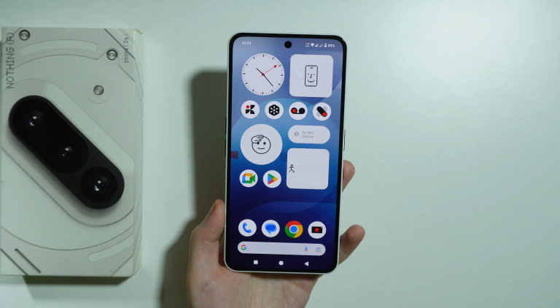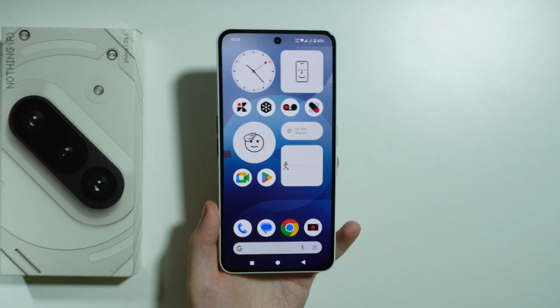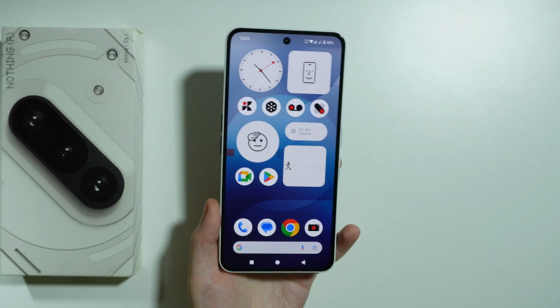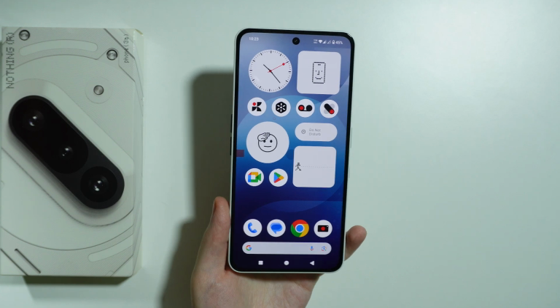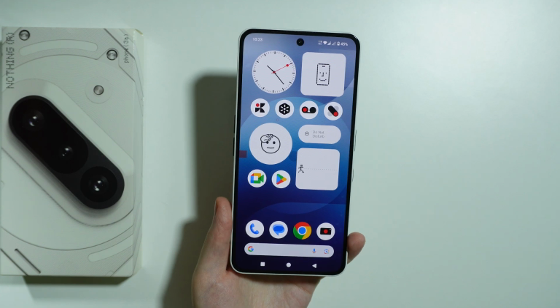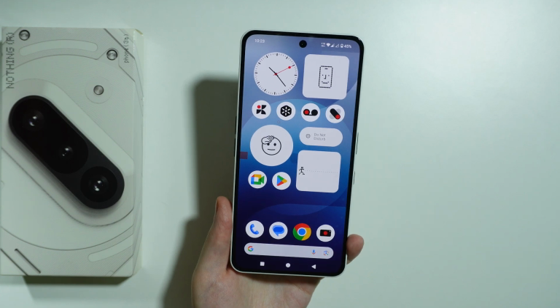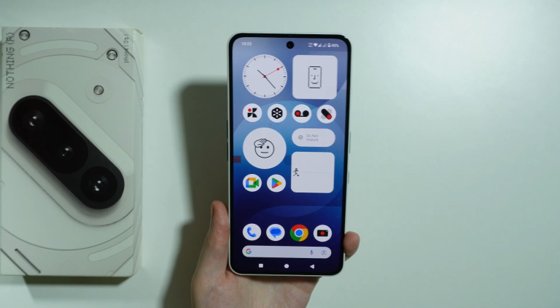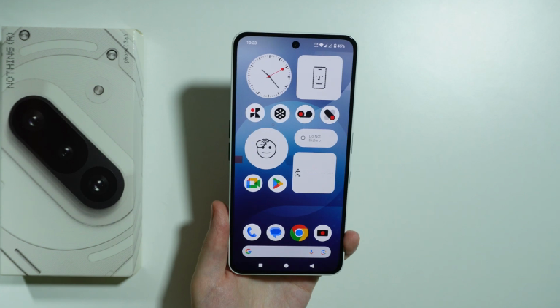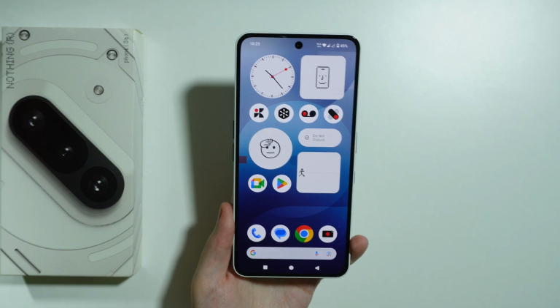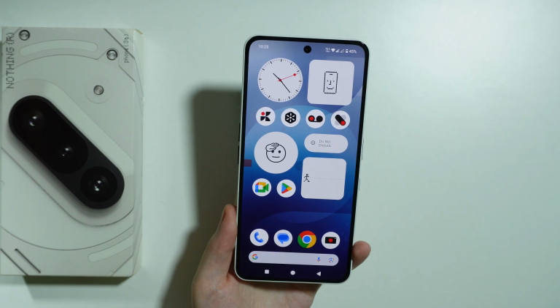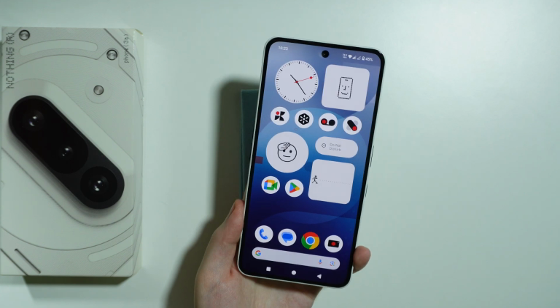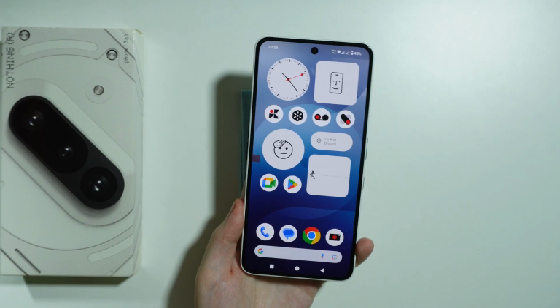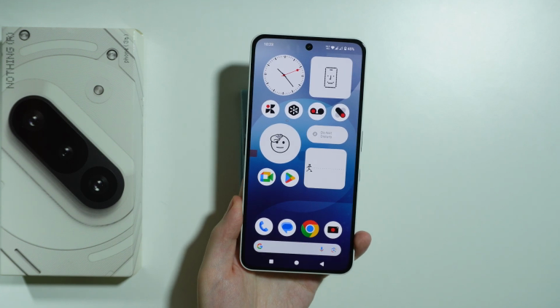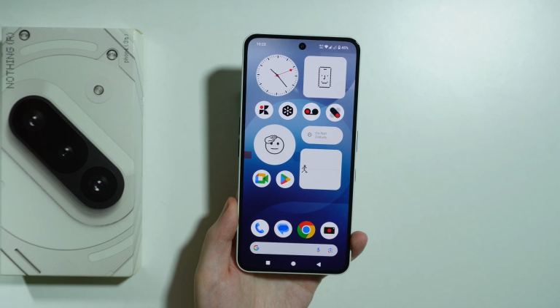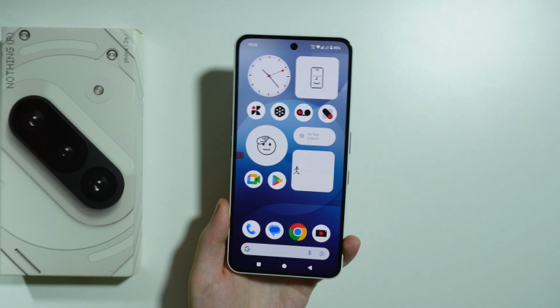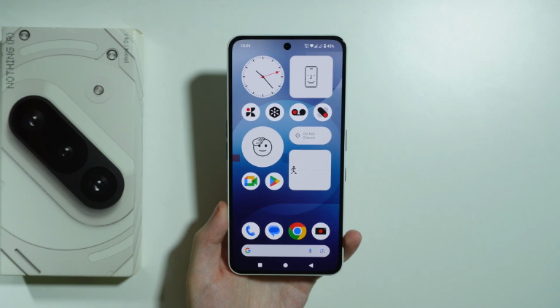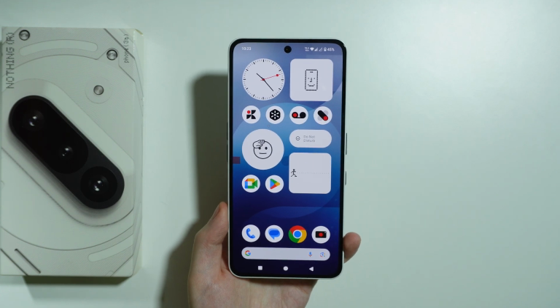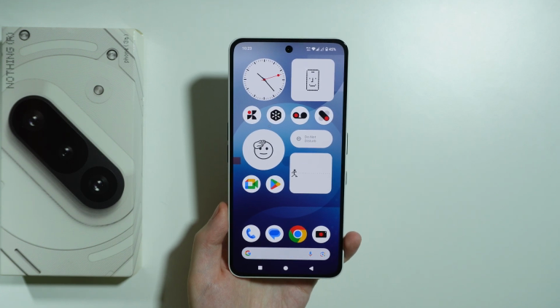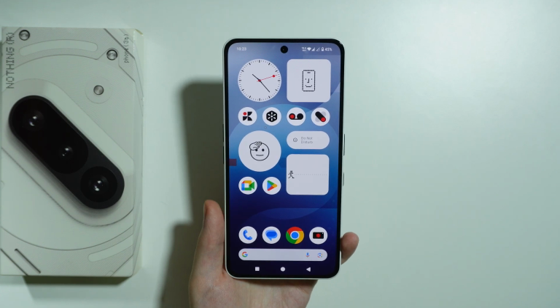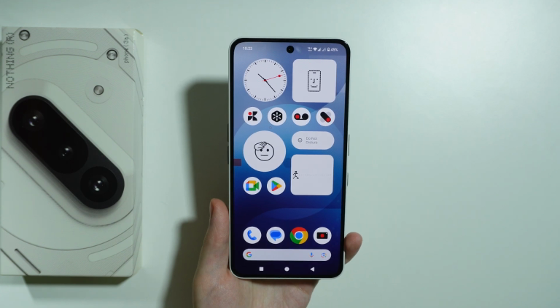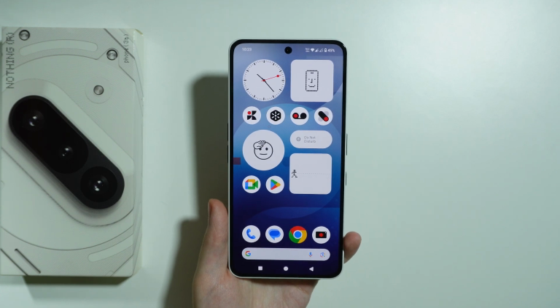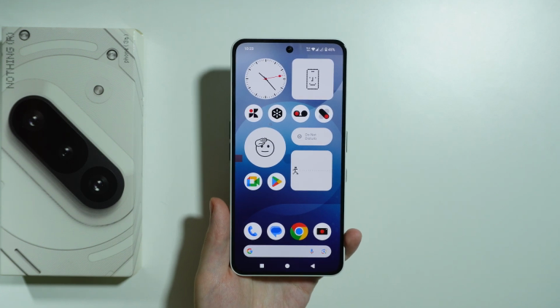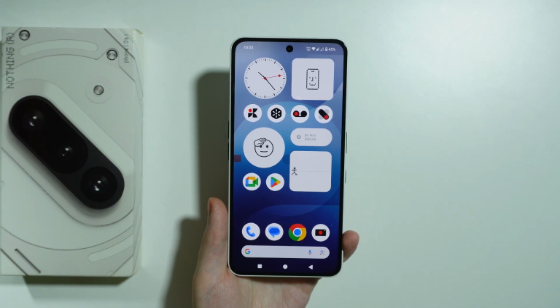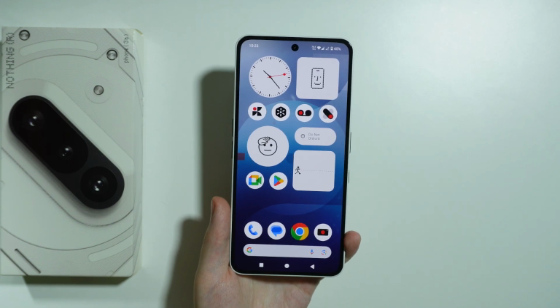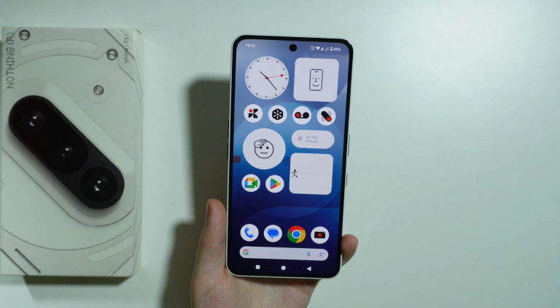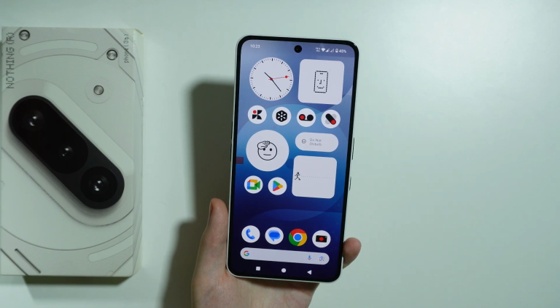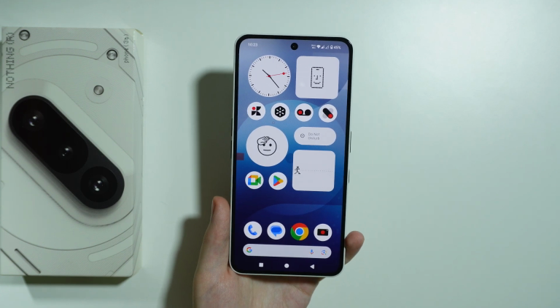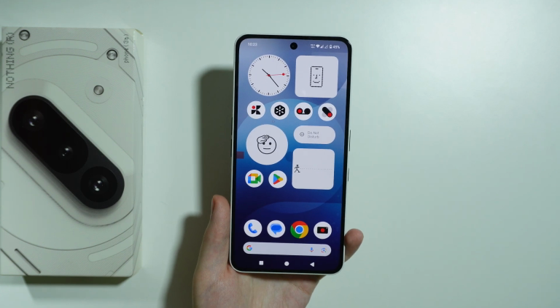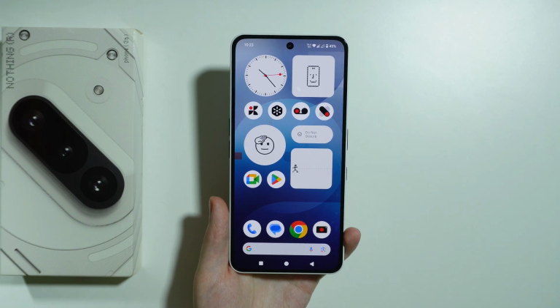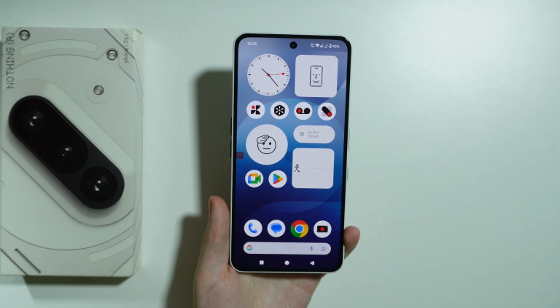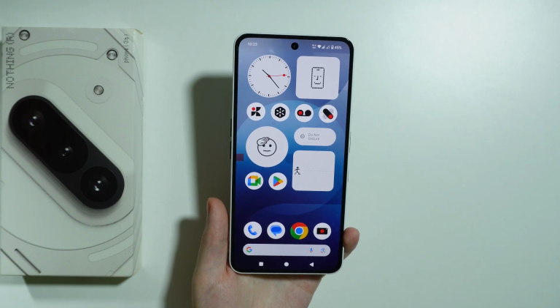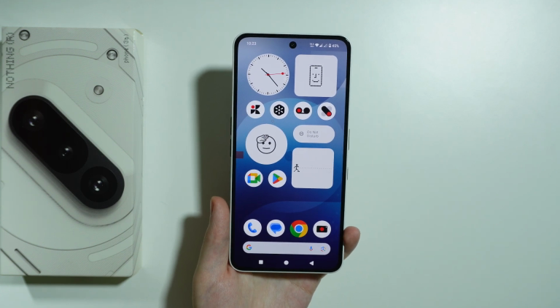In this video I'm going to show you how to enter and exit the safe mode on Nothing Phone 3A.